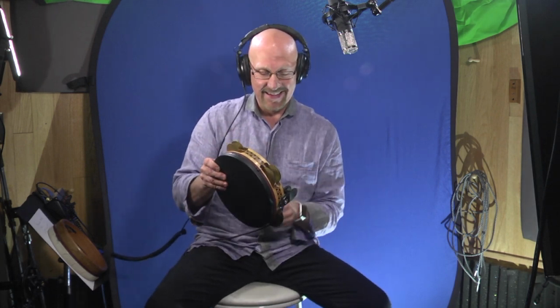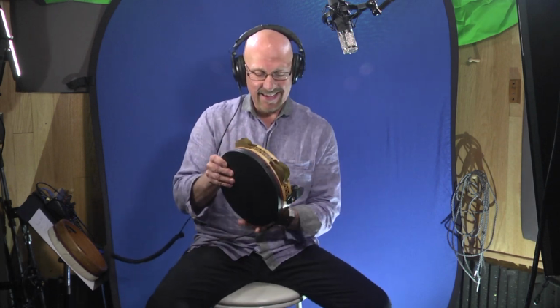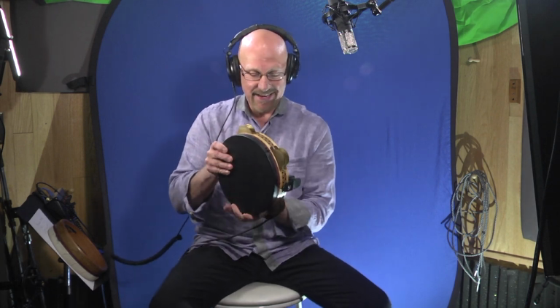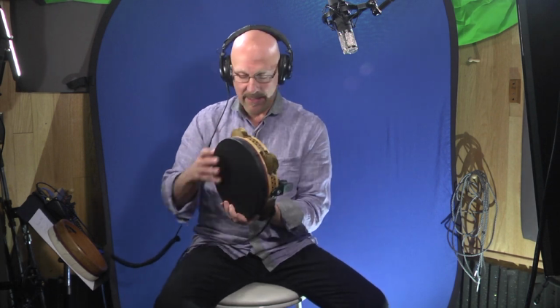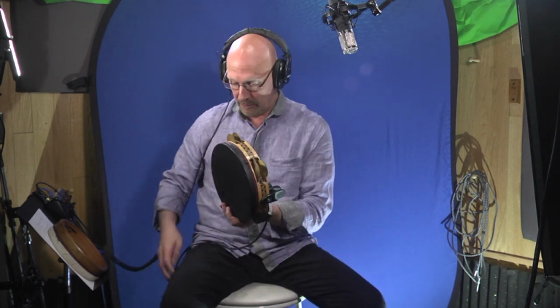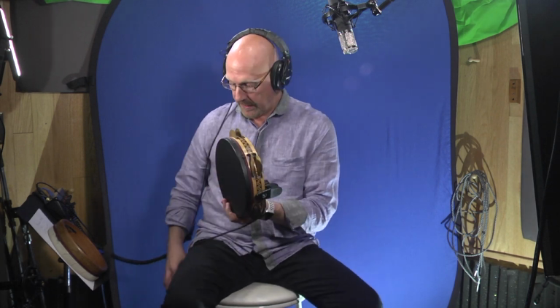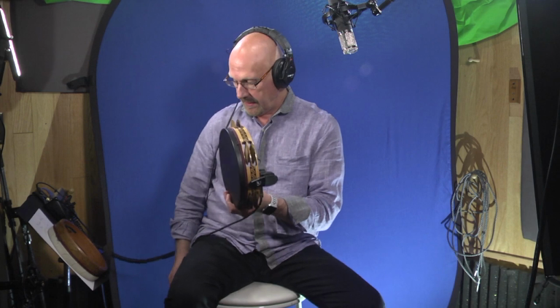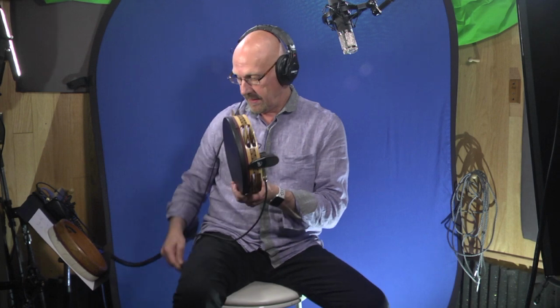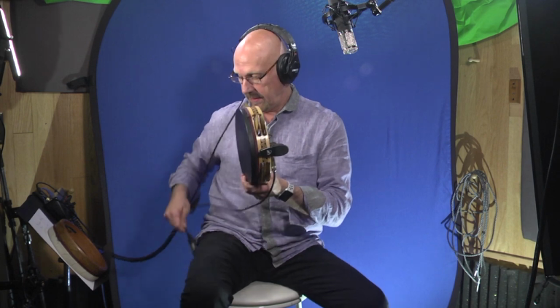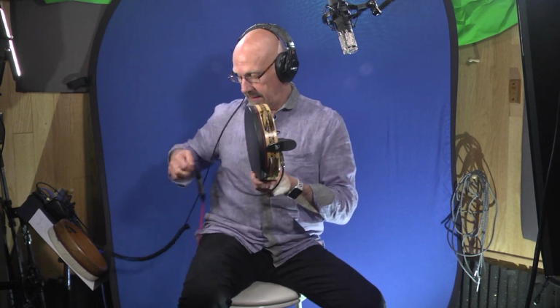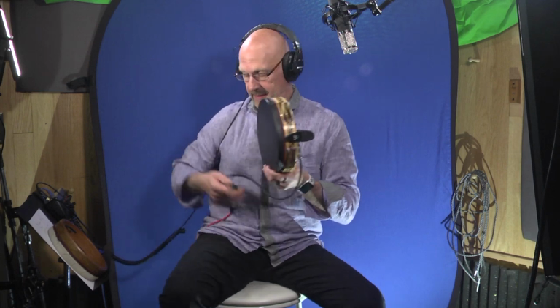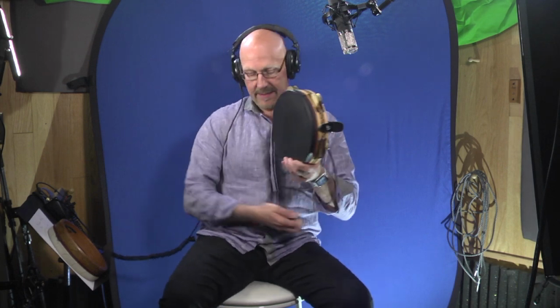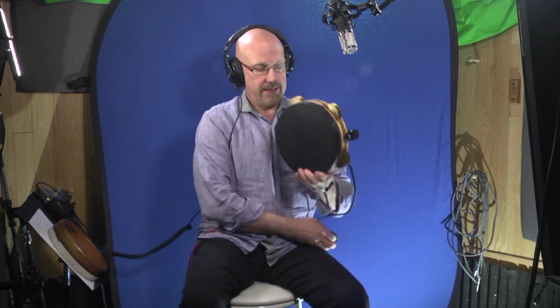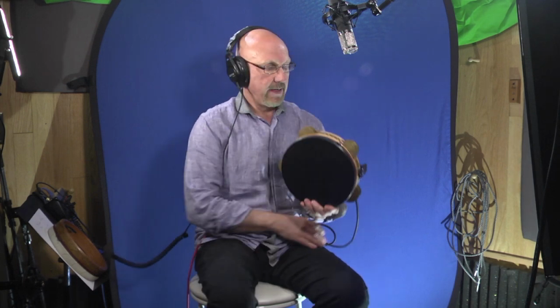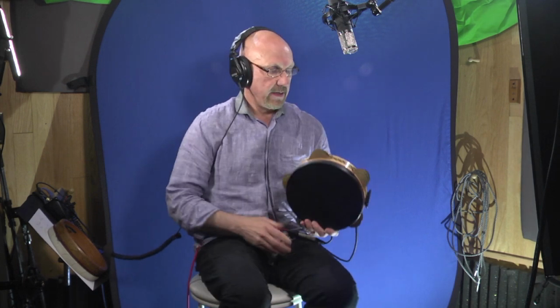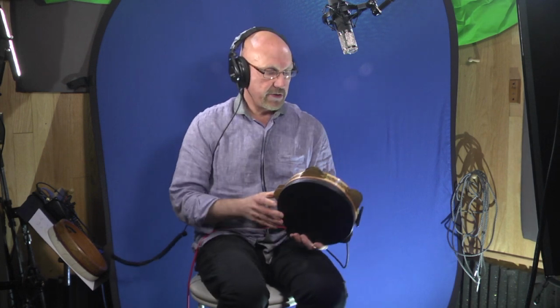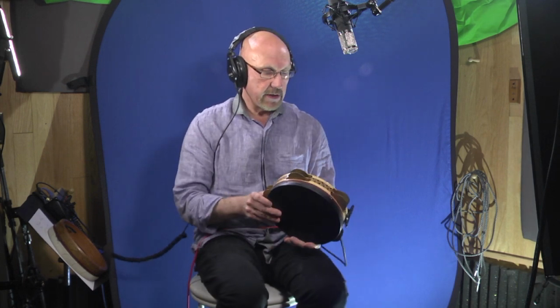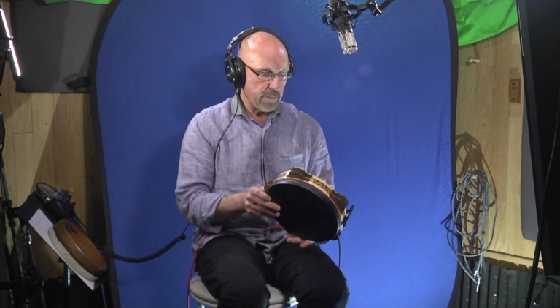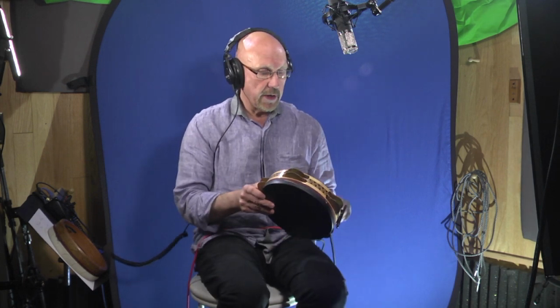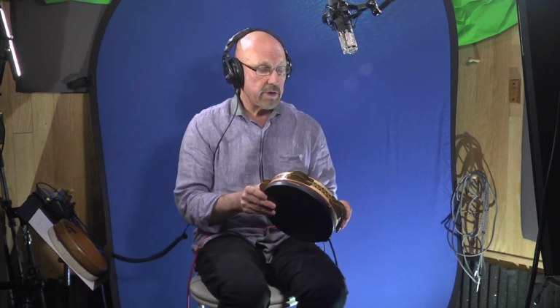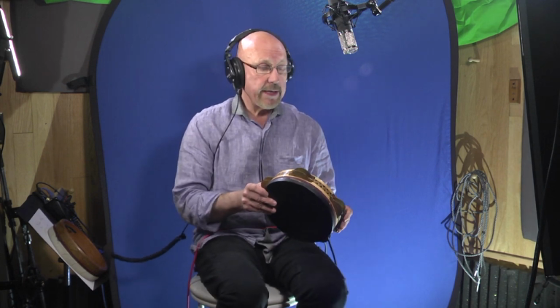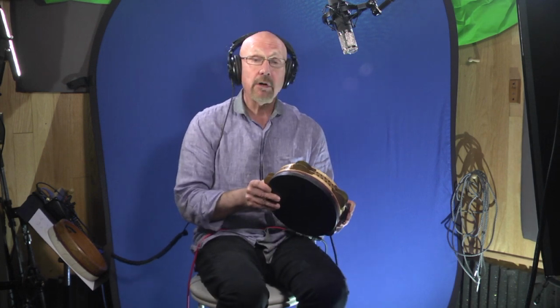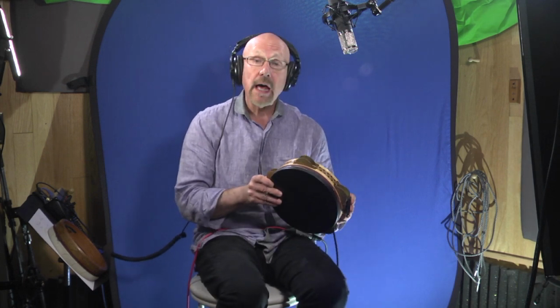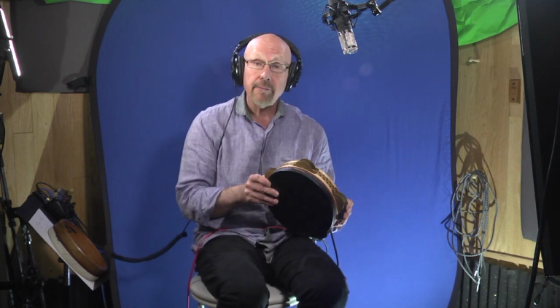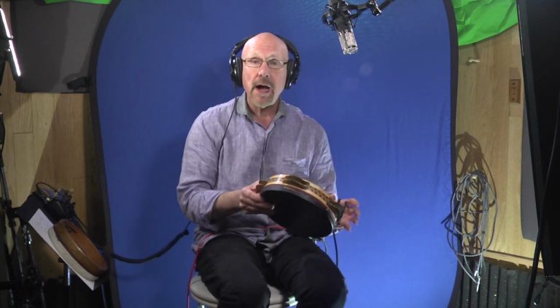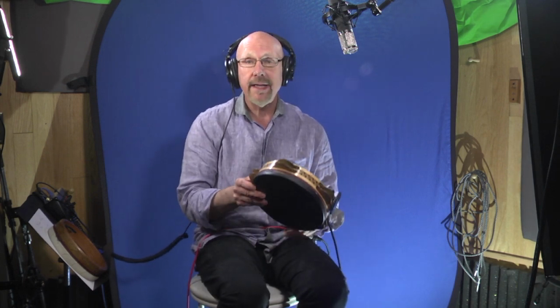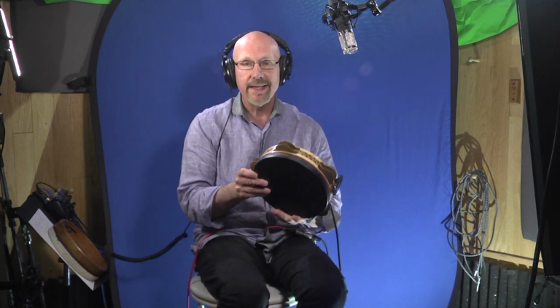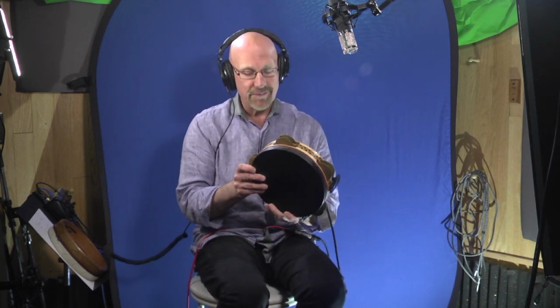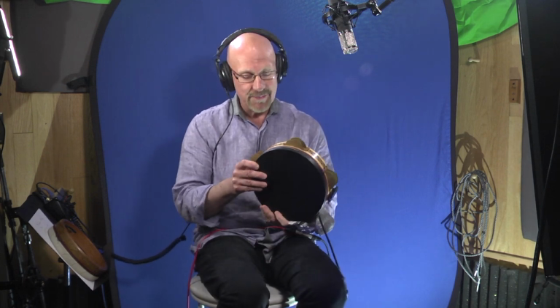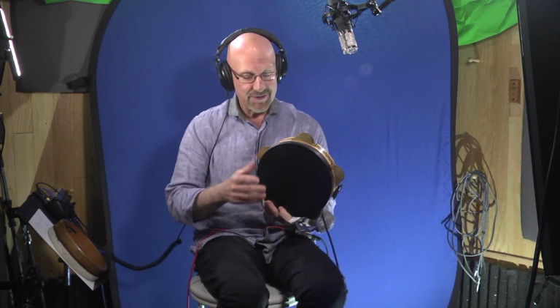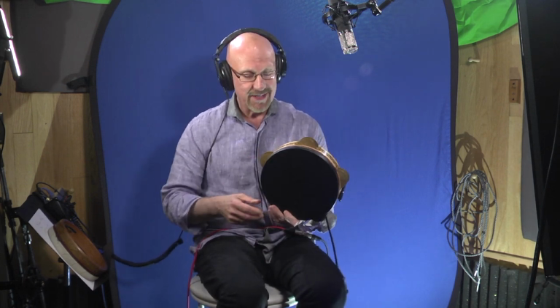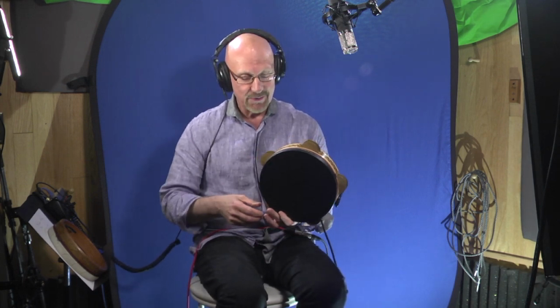I'm getting ready to just clip it on, so you're going to hear a lot of high-end from these jingles.